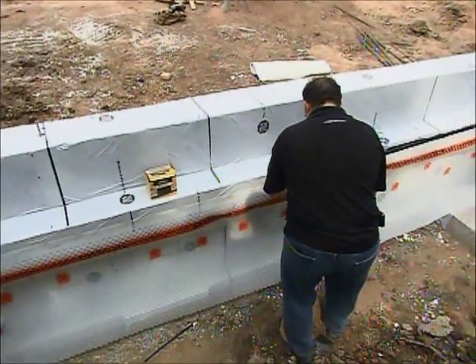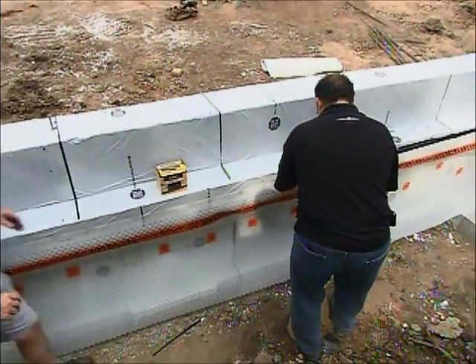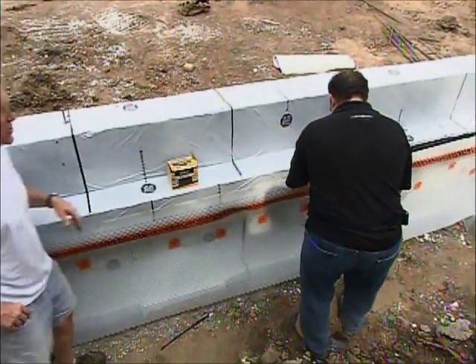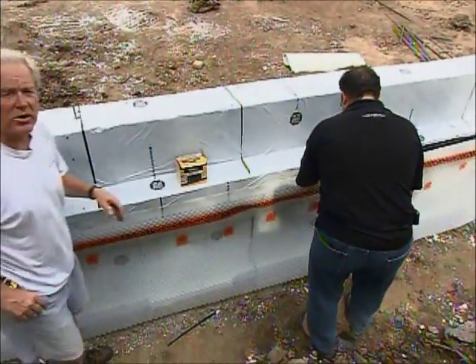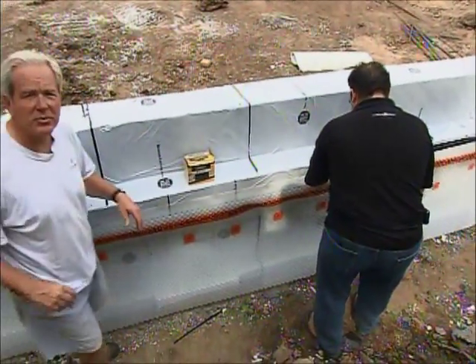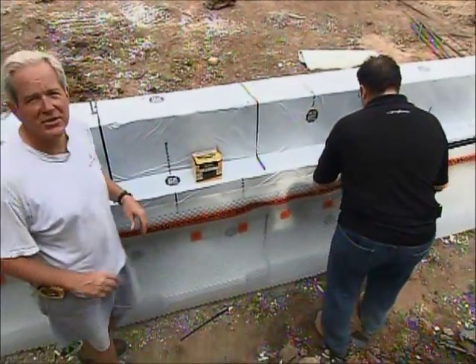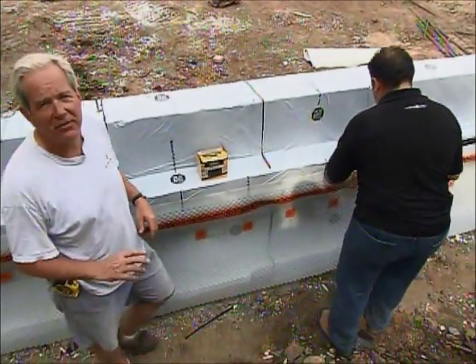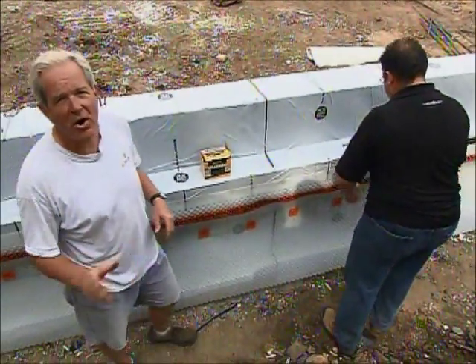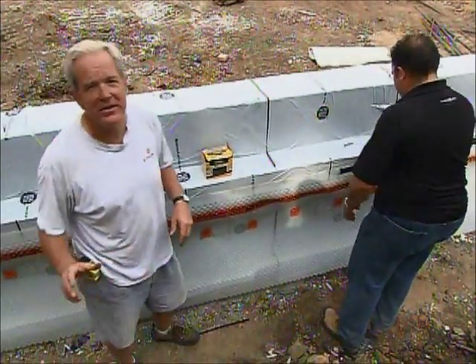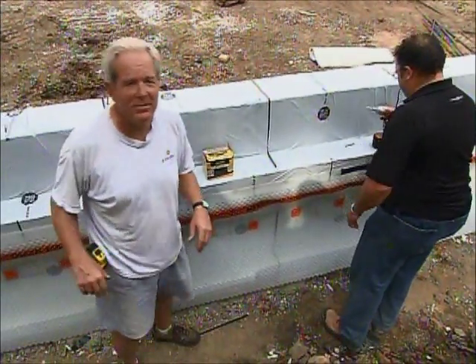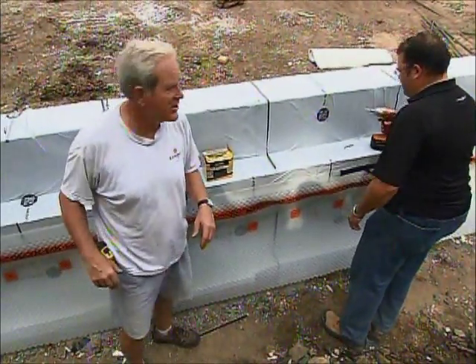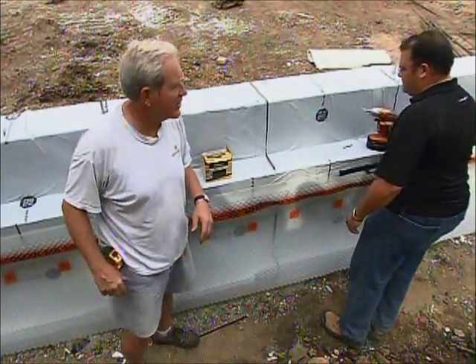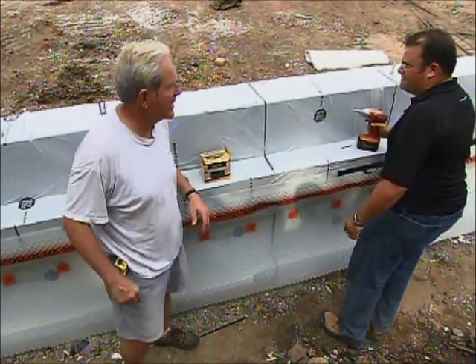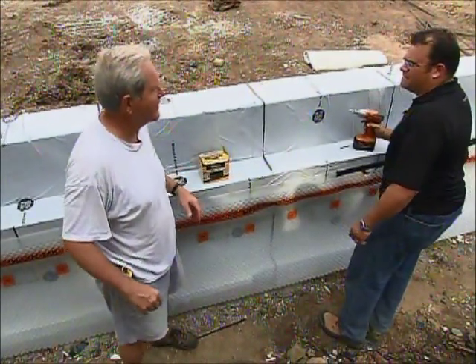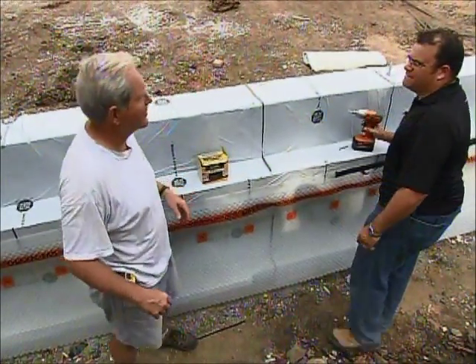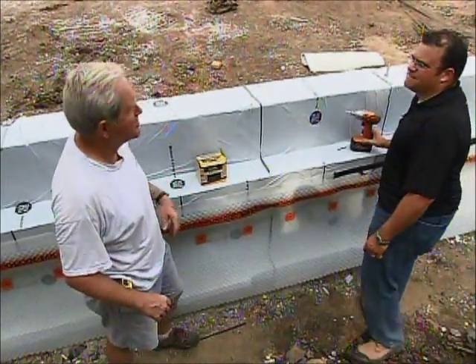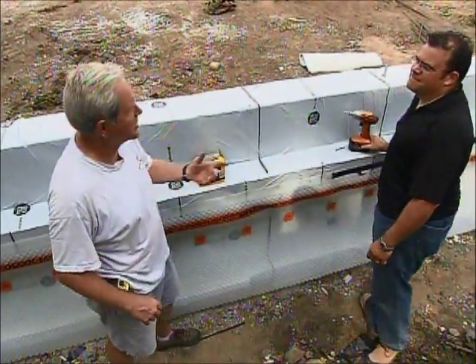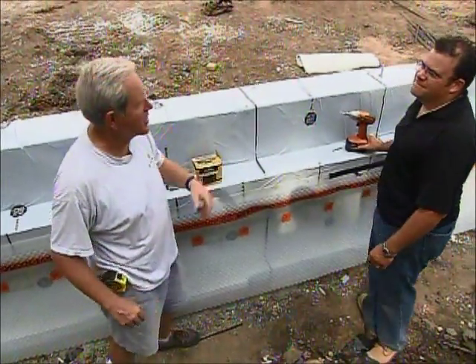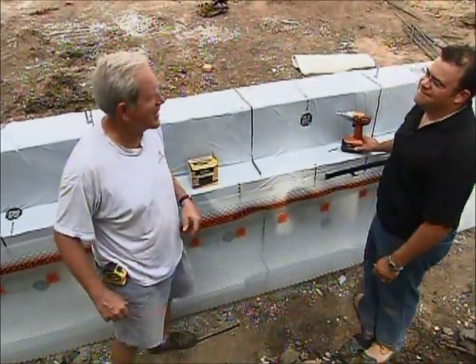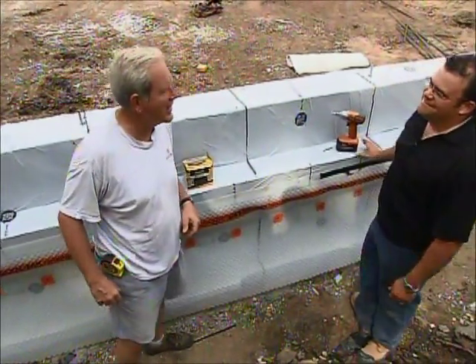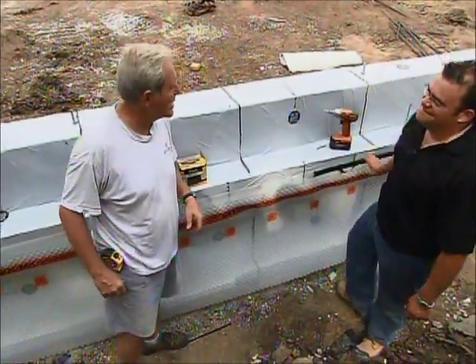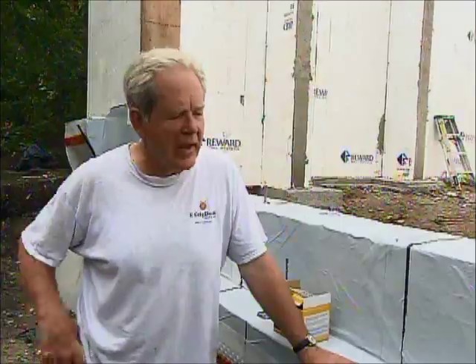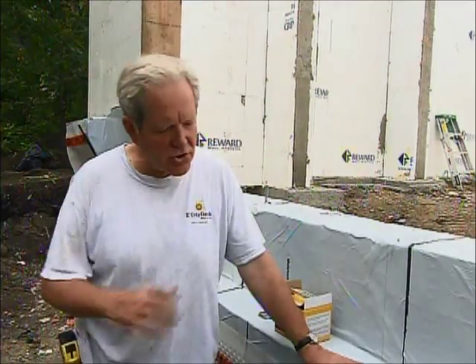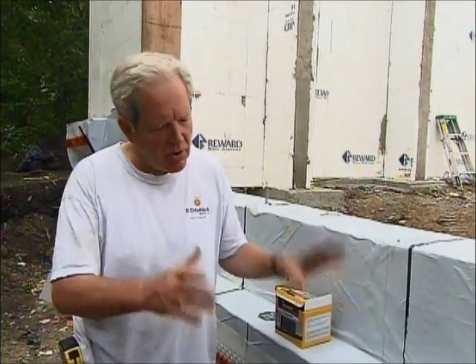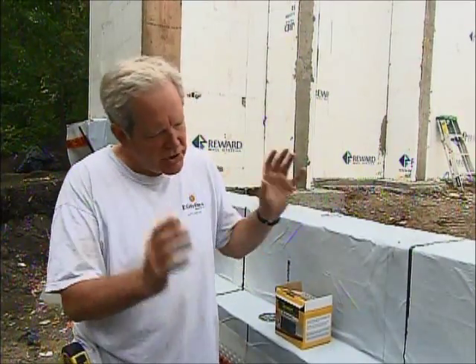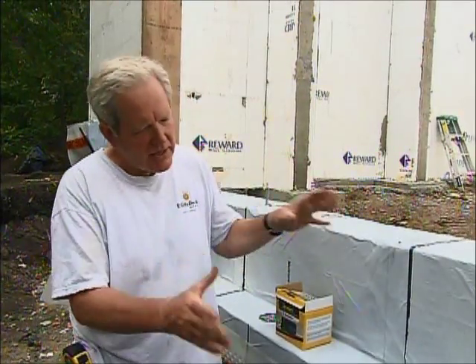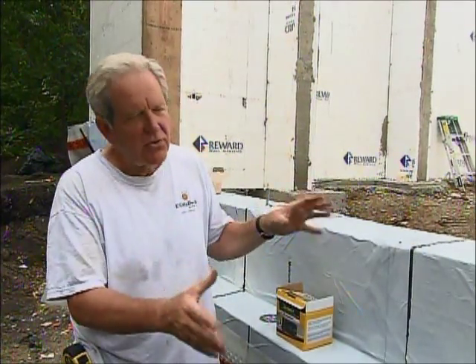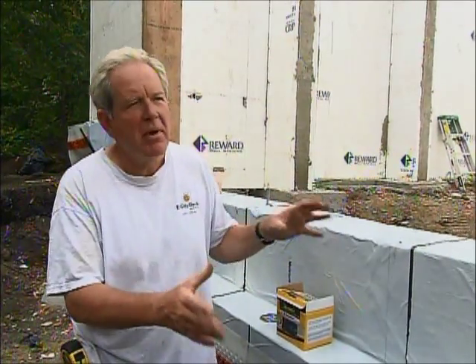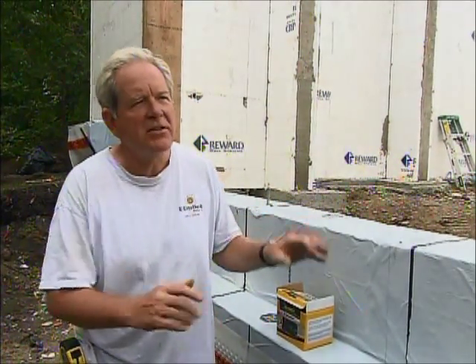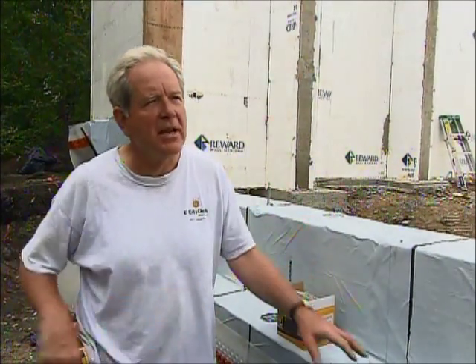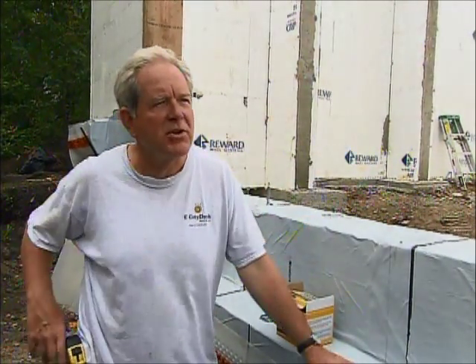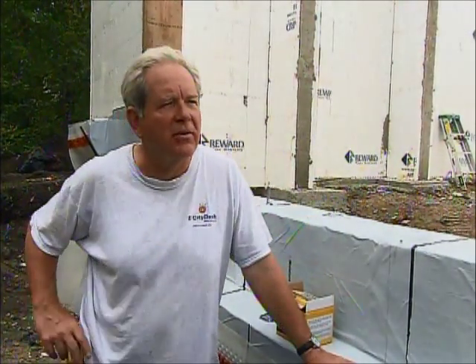Angelo Dosa works with this stuff all the time. He's here to keep us on track. Angelo, why don't you take us through the main steps here?